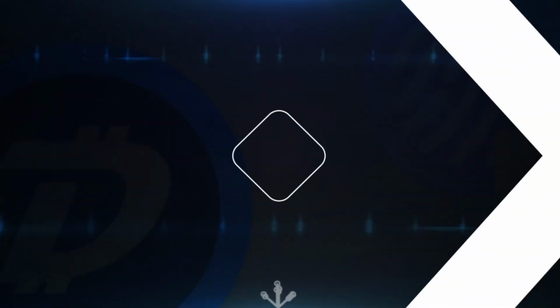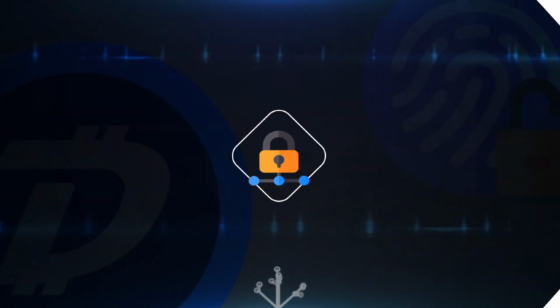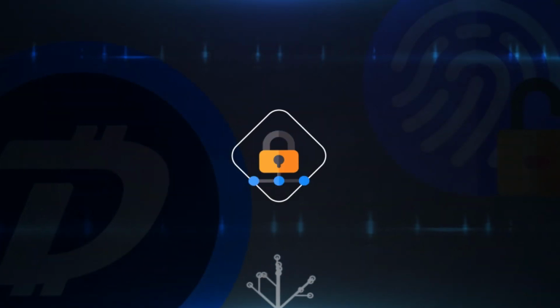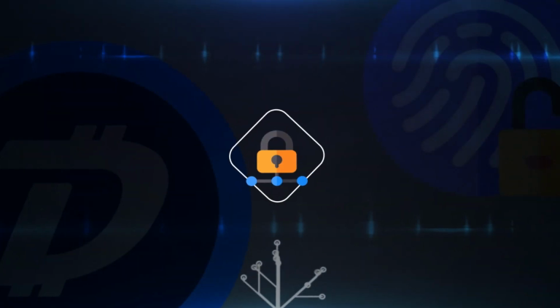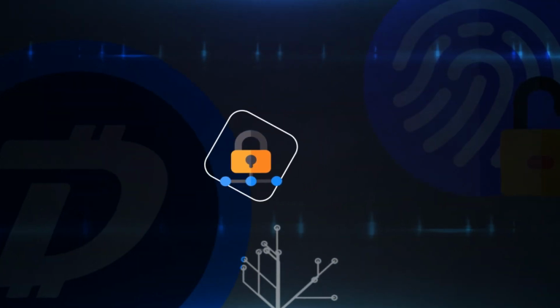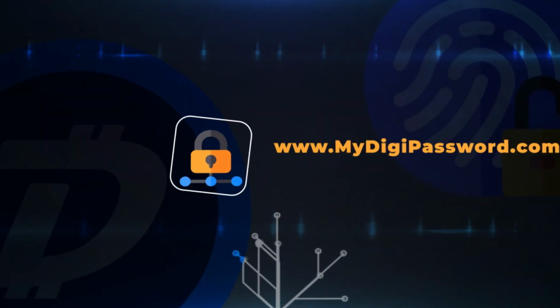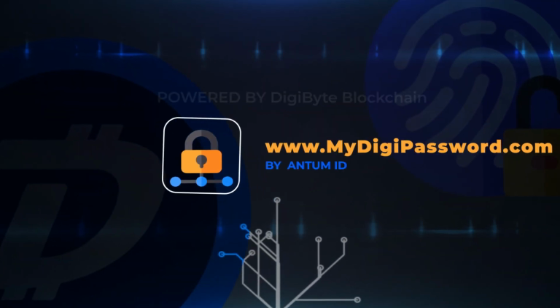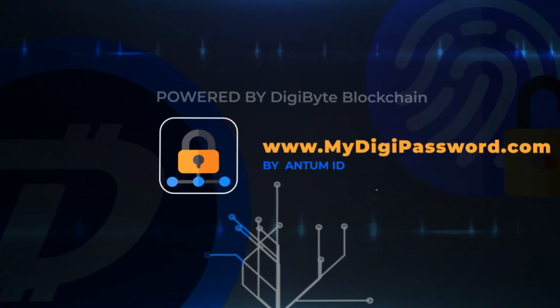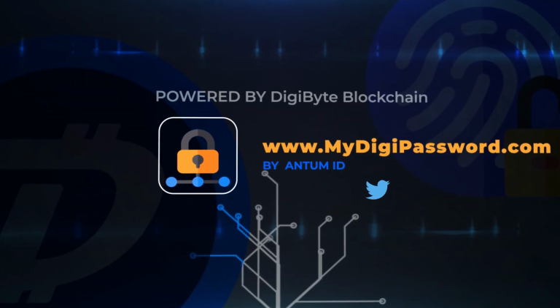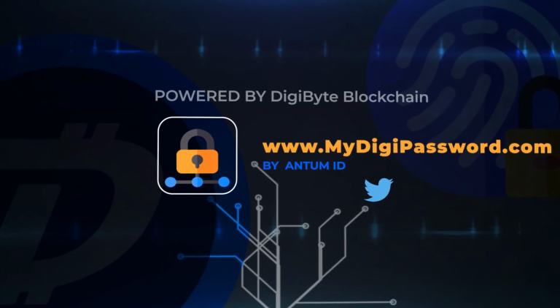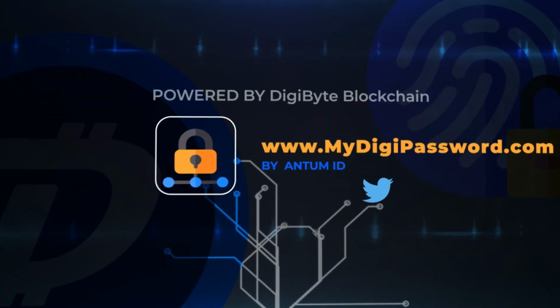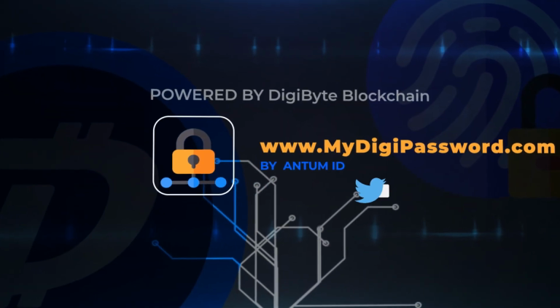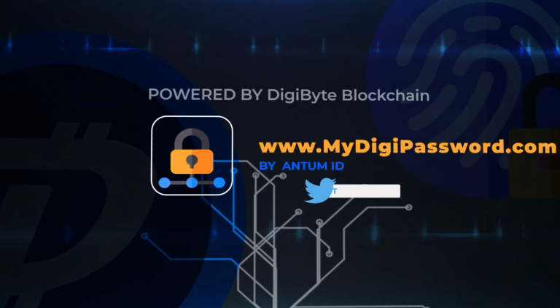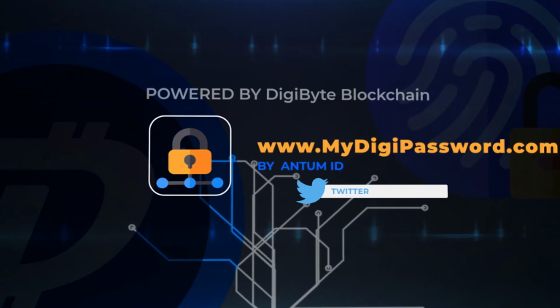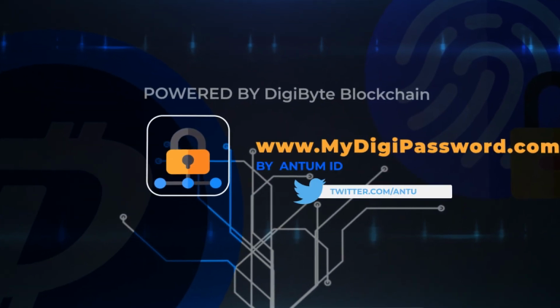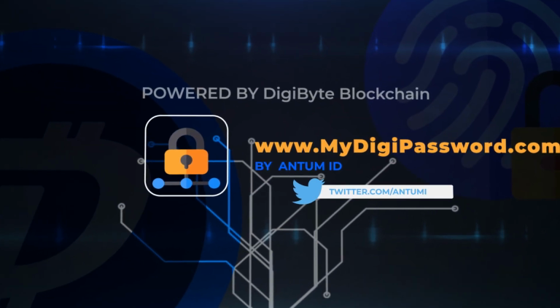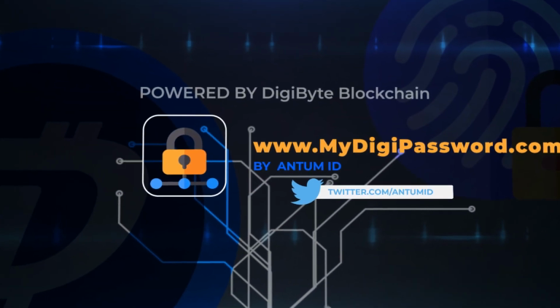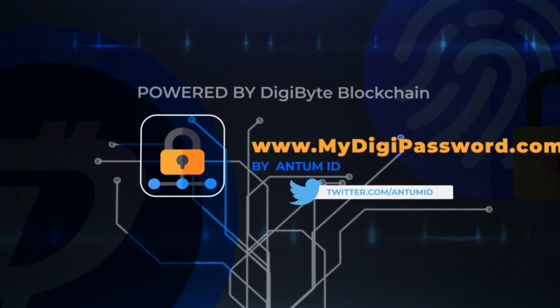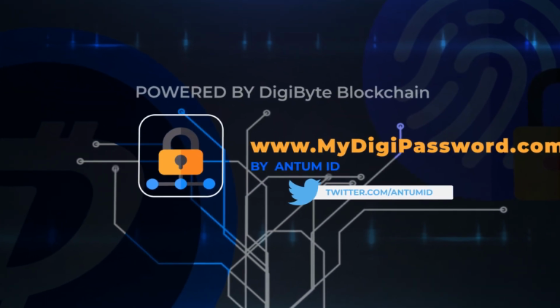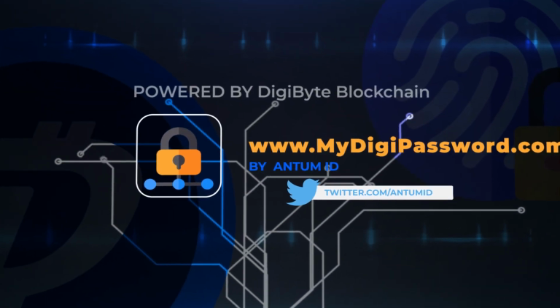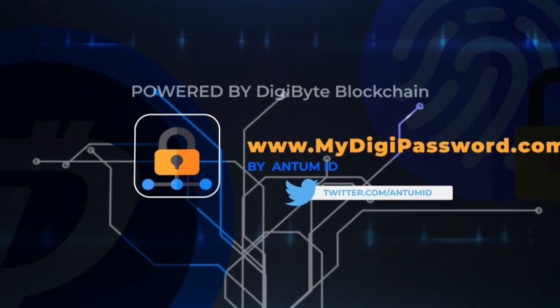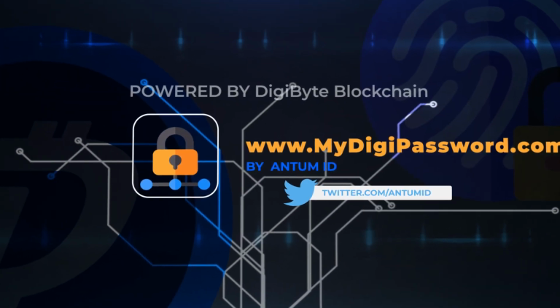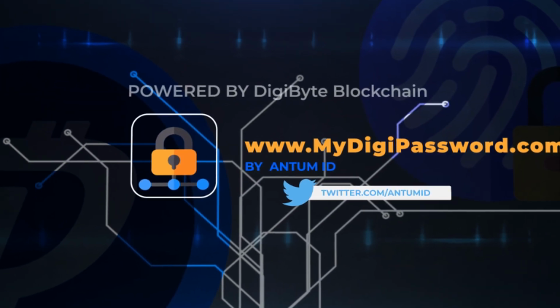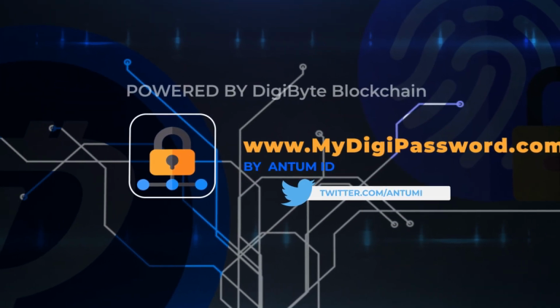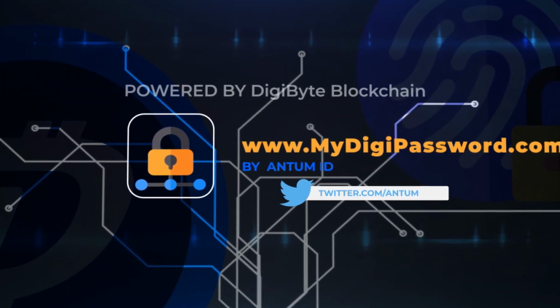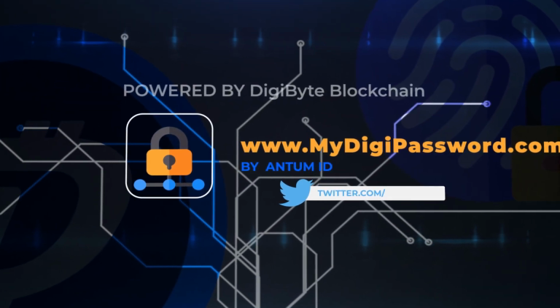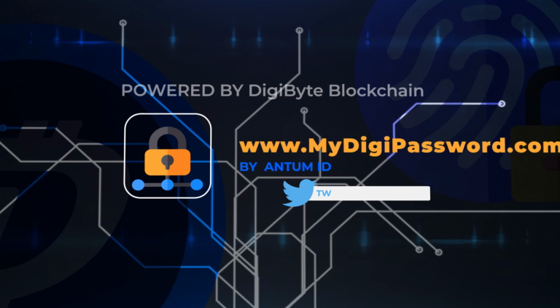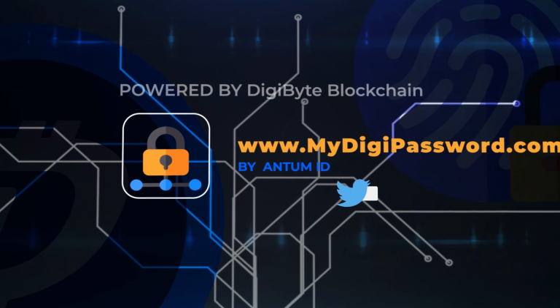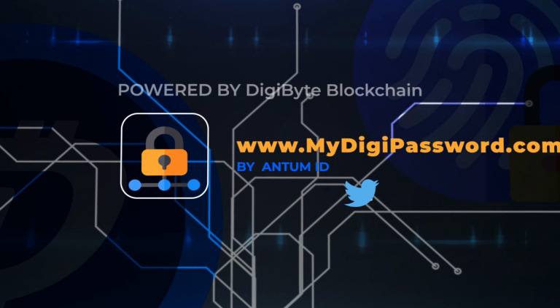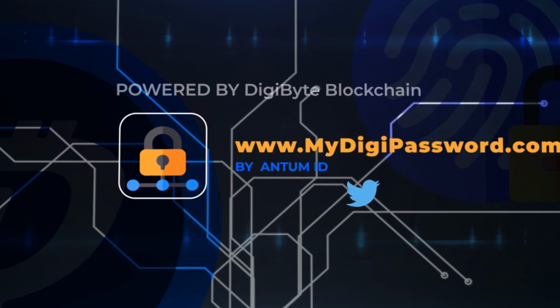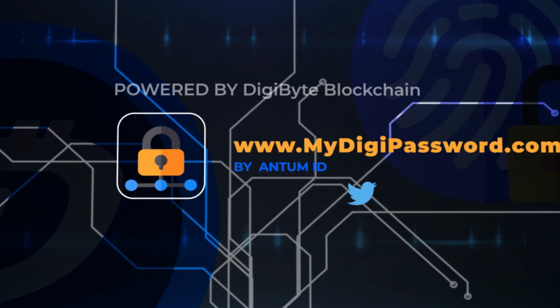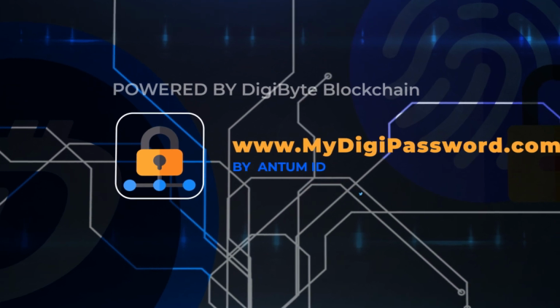Start using MyDigiPassword by AntumID, powered by Digibyte Blockchain. Thank you.